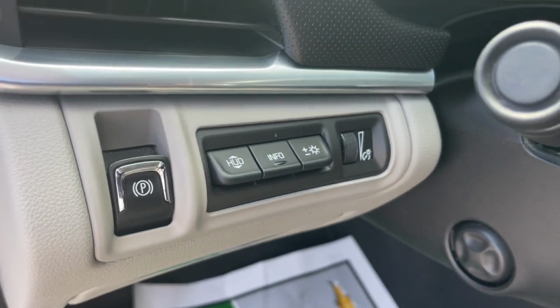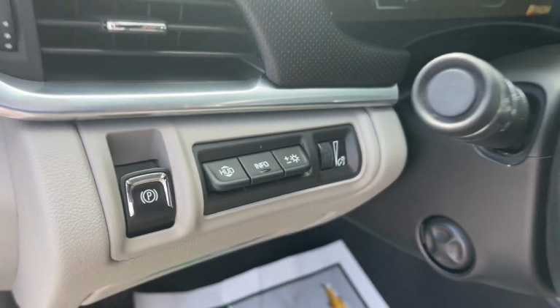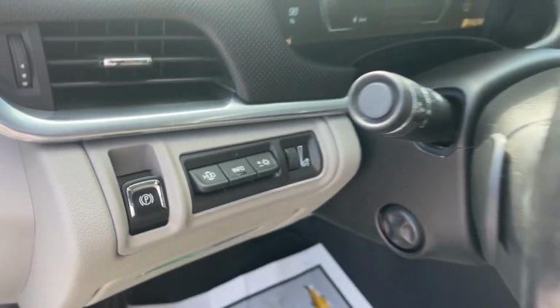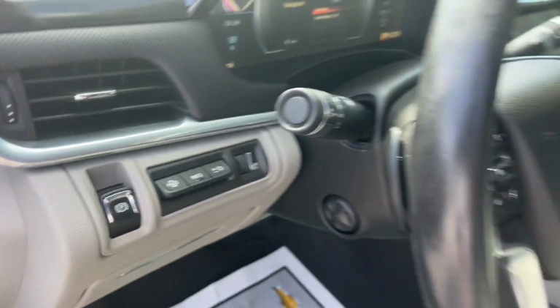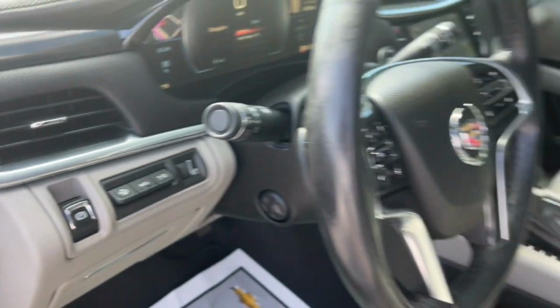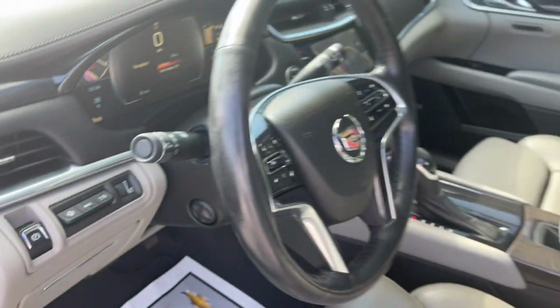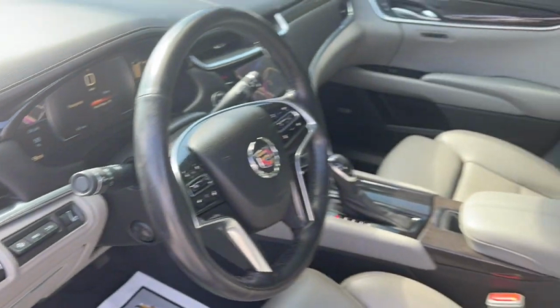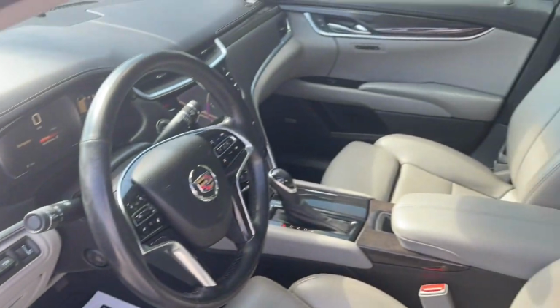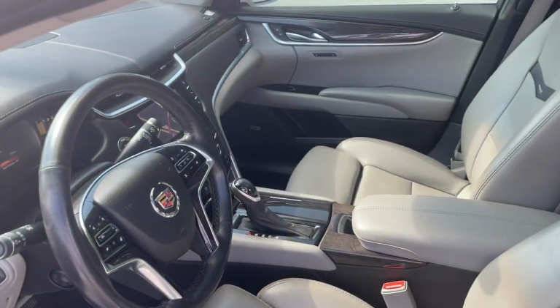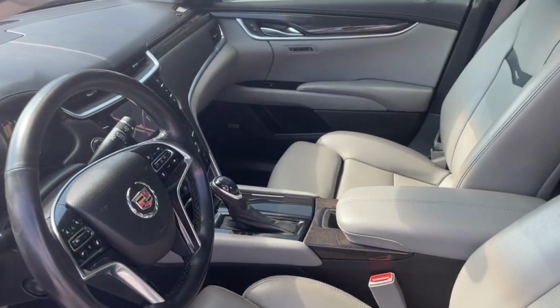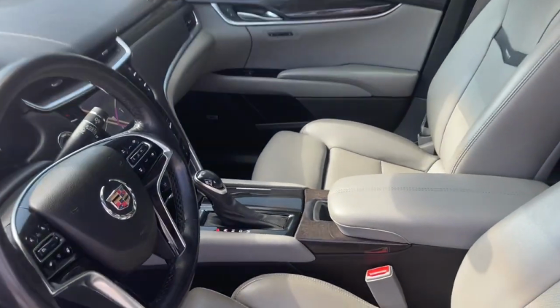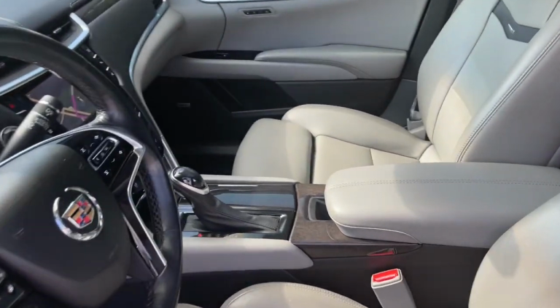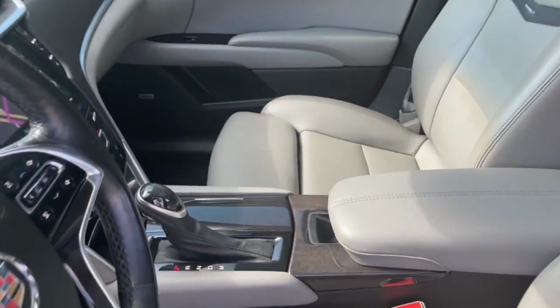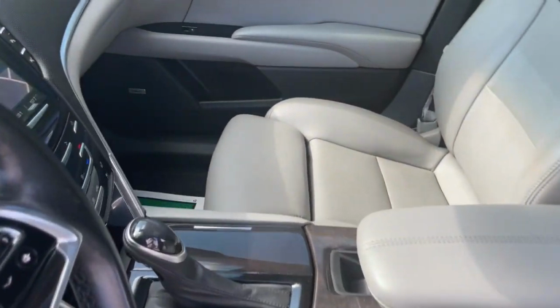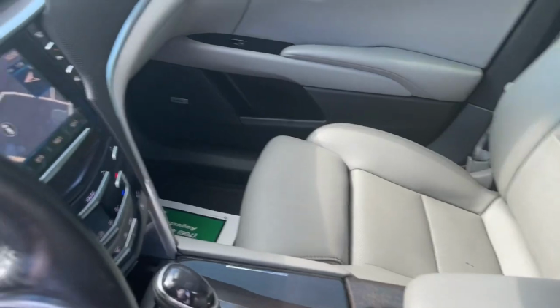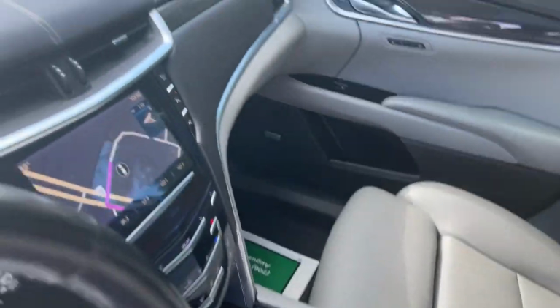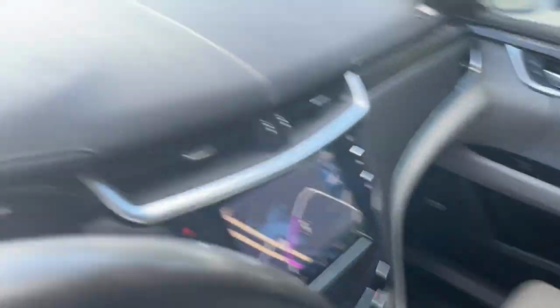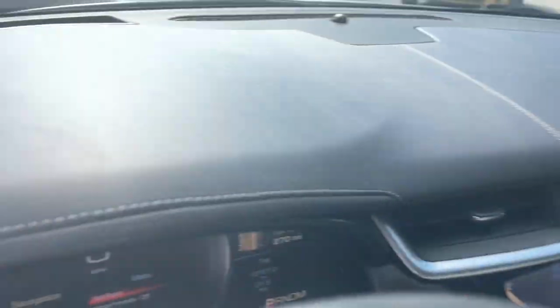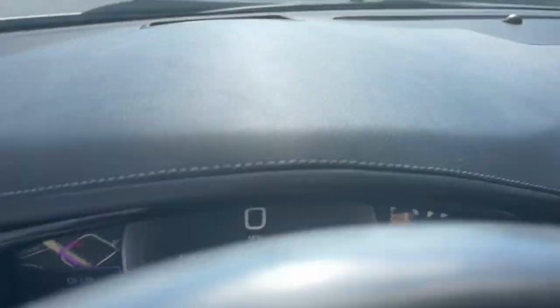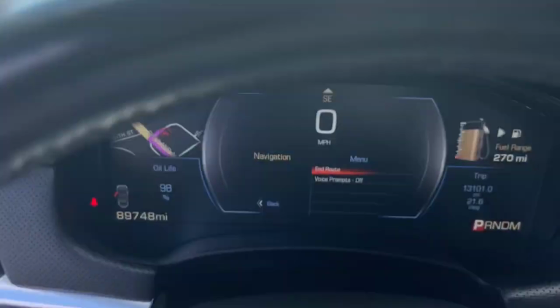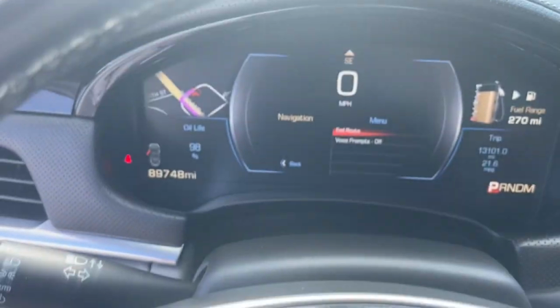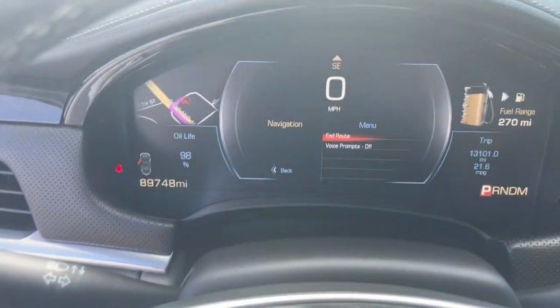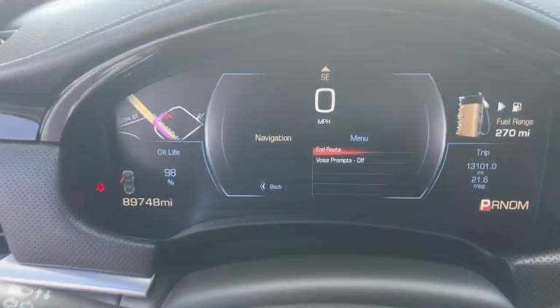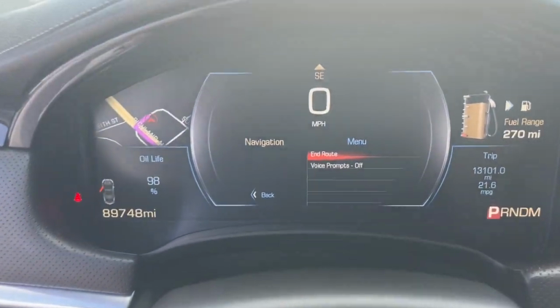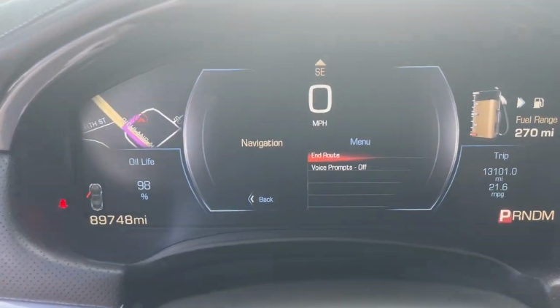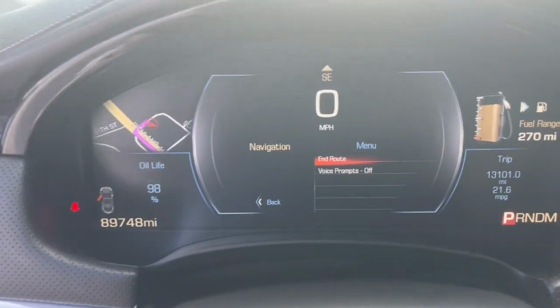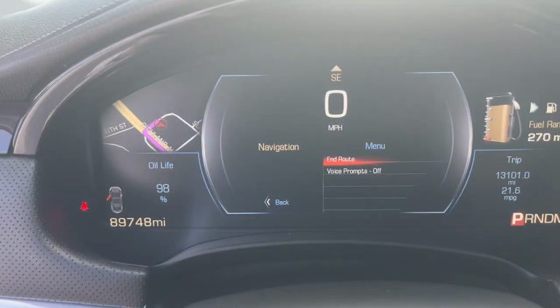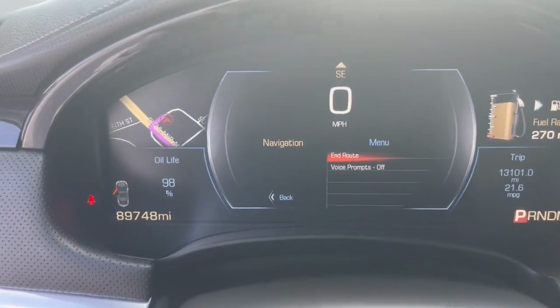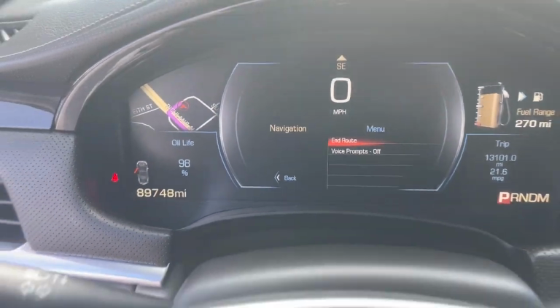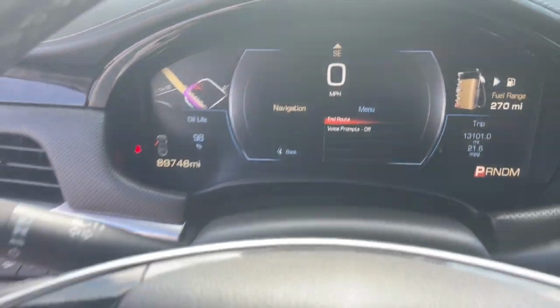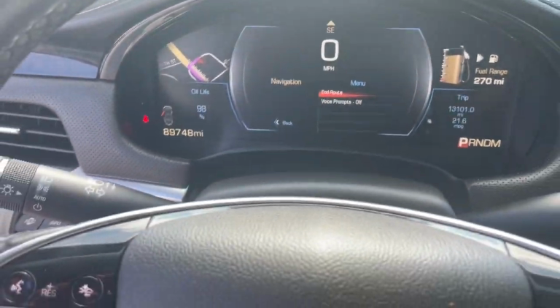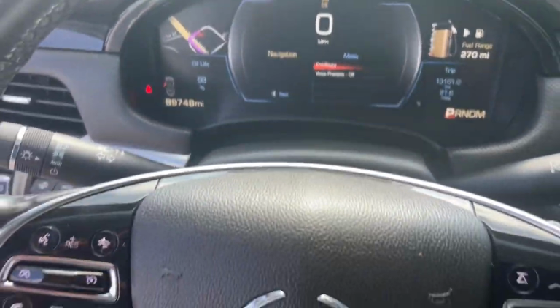Show the world your stylish side in the XTS sedan. Contact us for a road test.